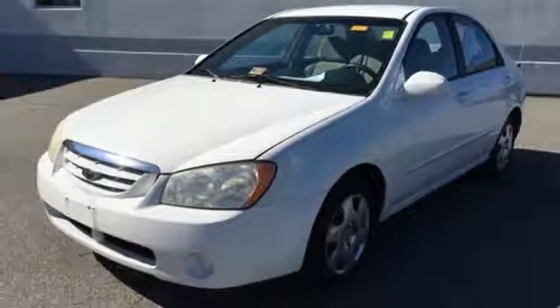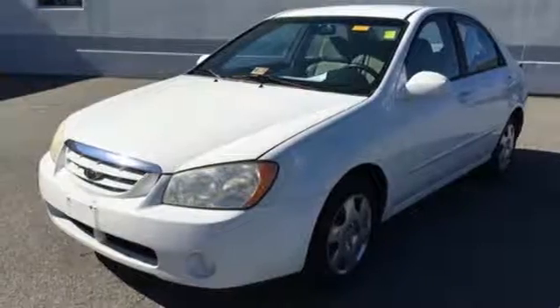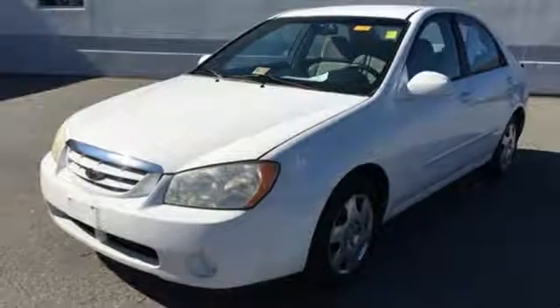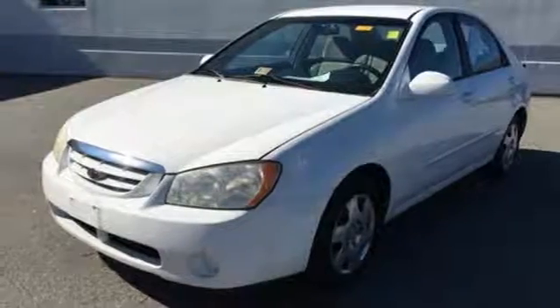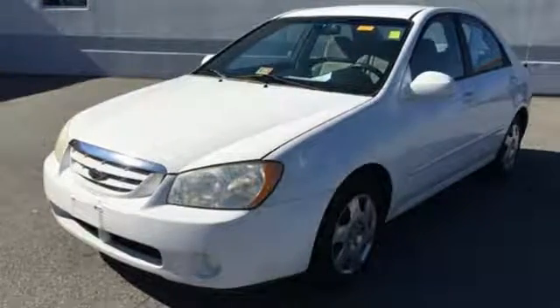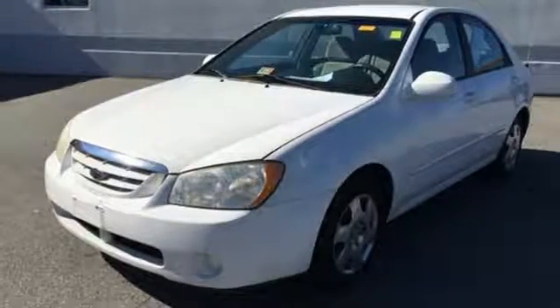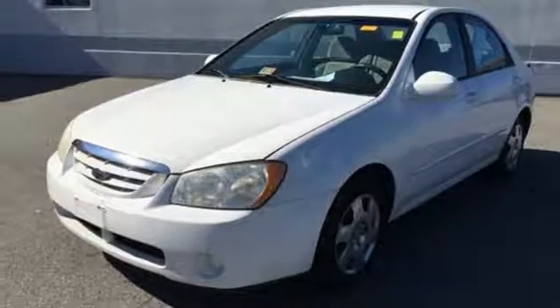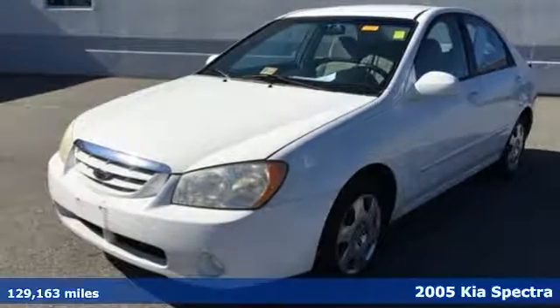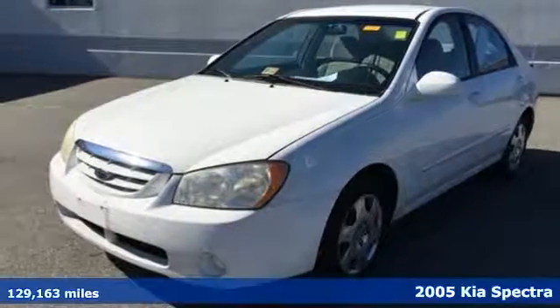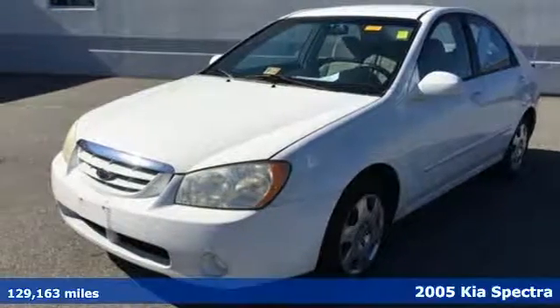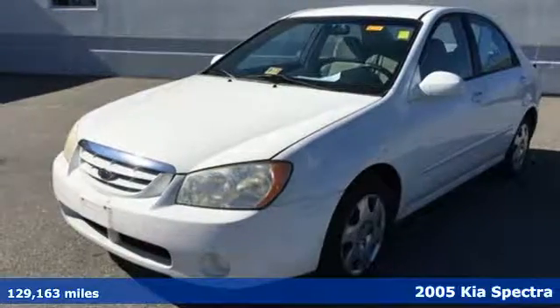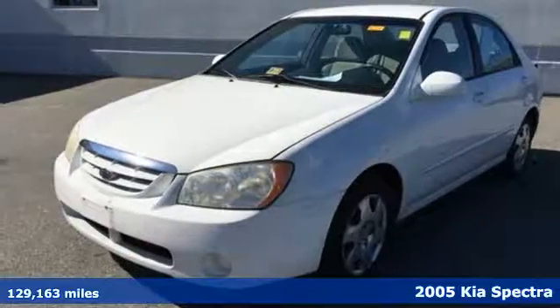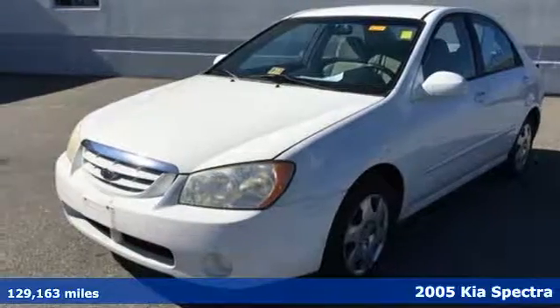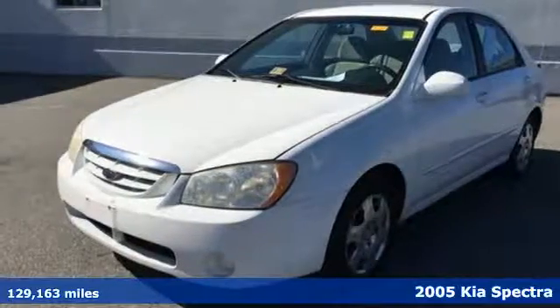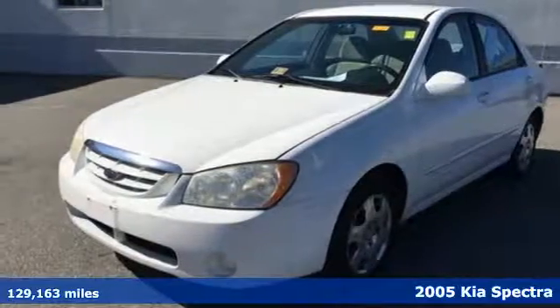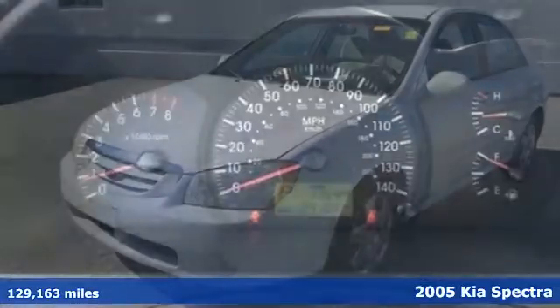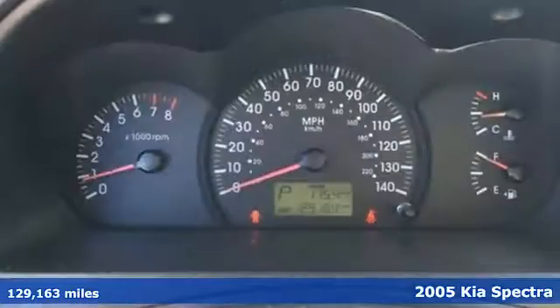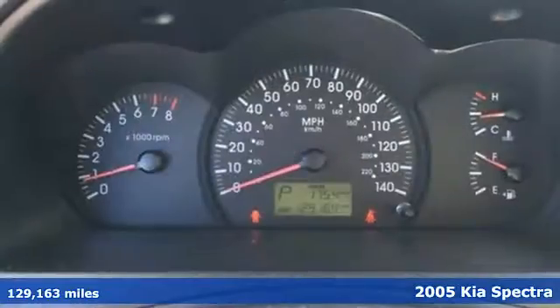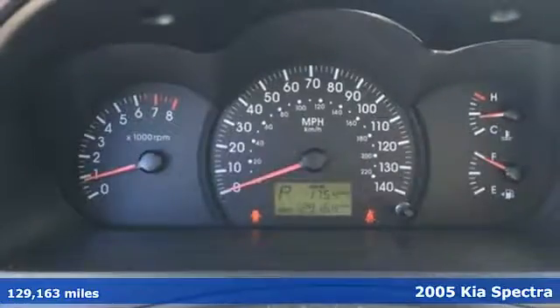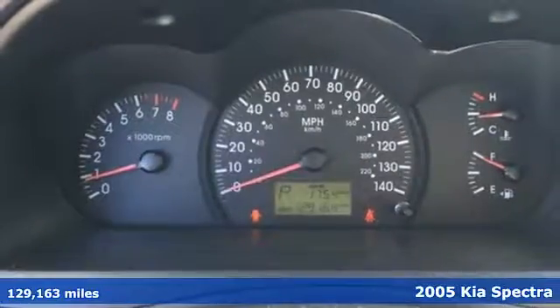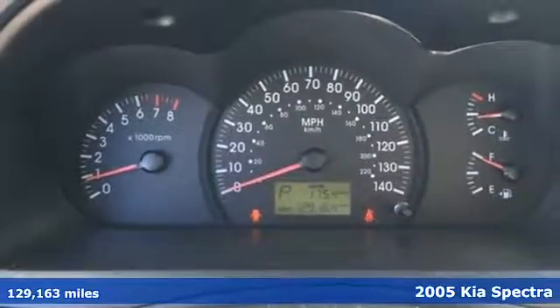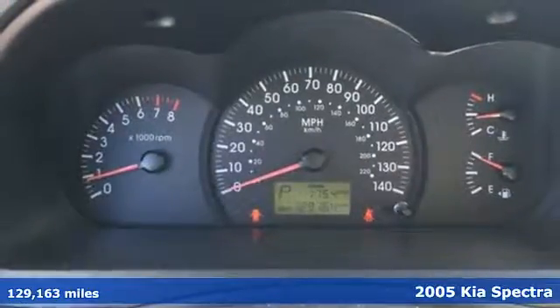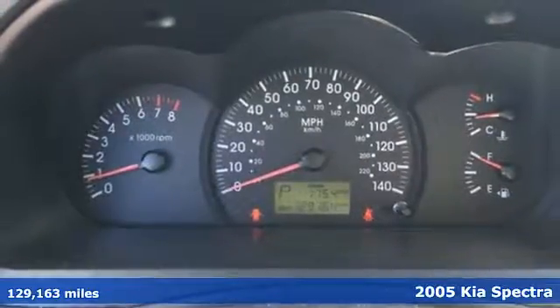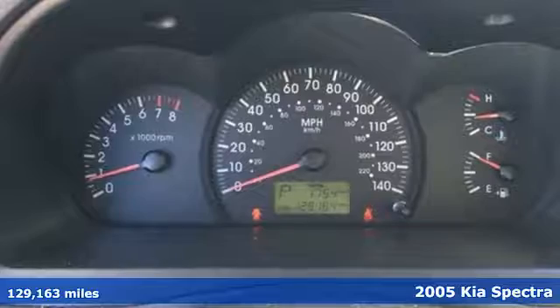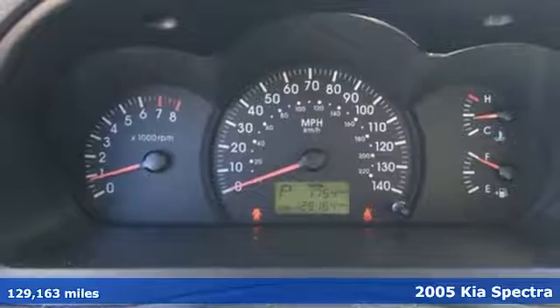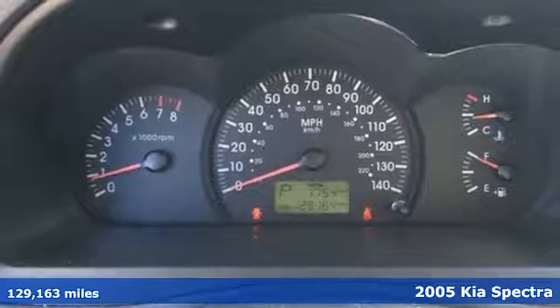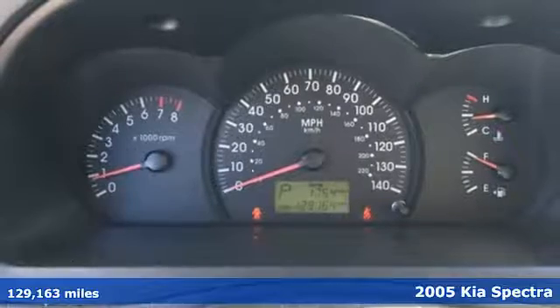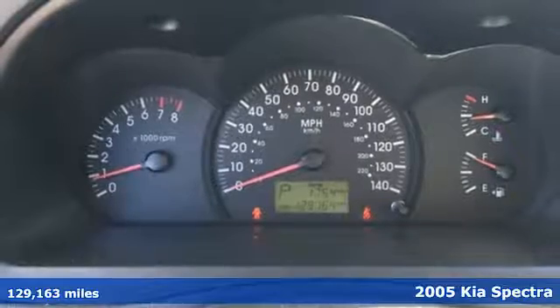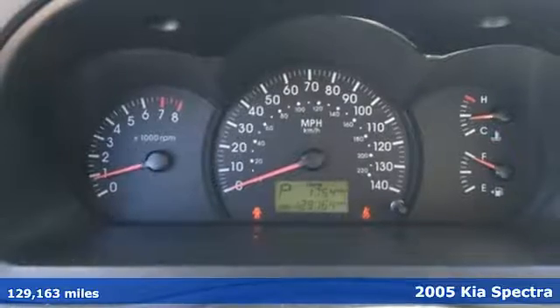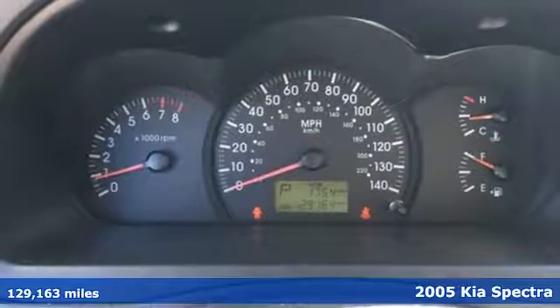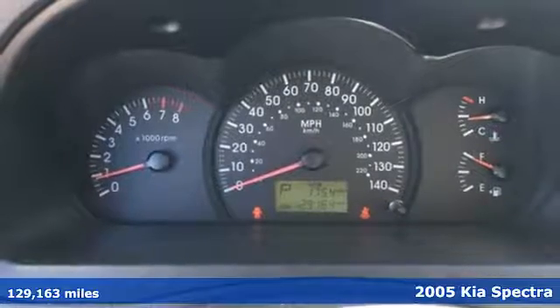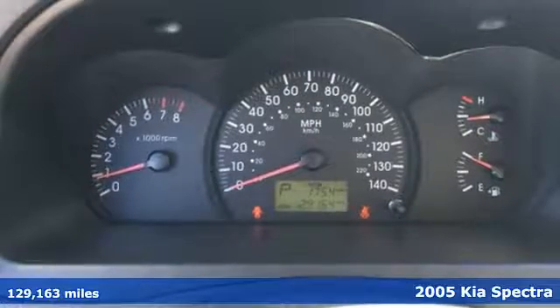It's a 2005 Kia Spectra. For 2005, the ever-popular Spectra is redesigned.